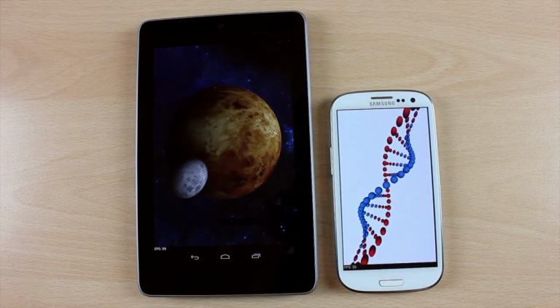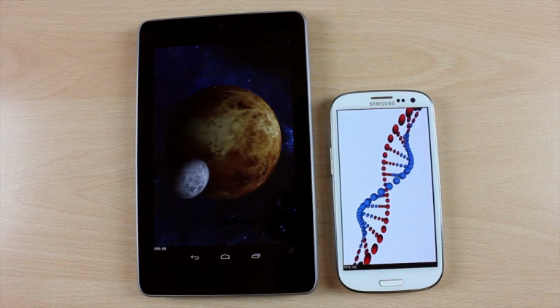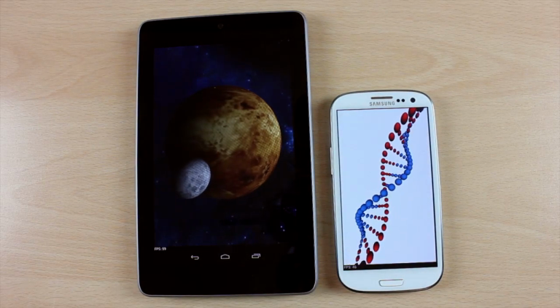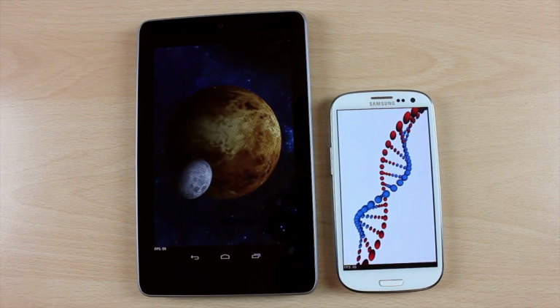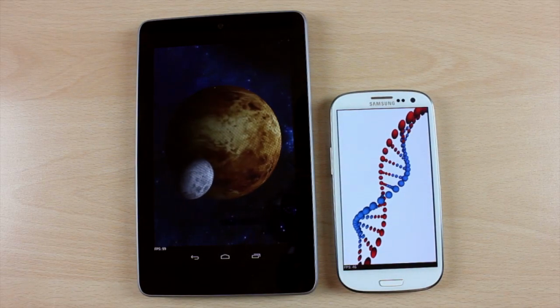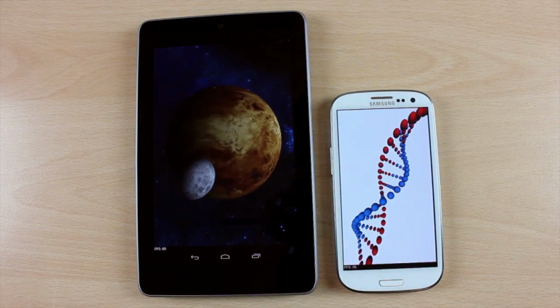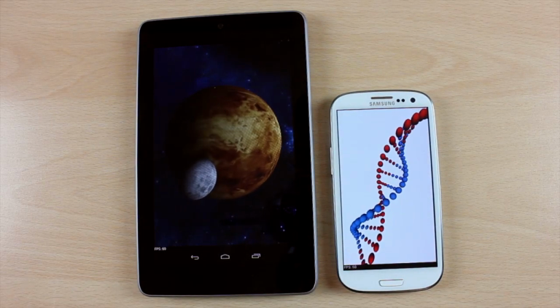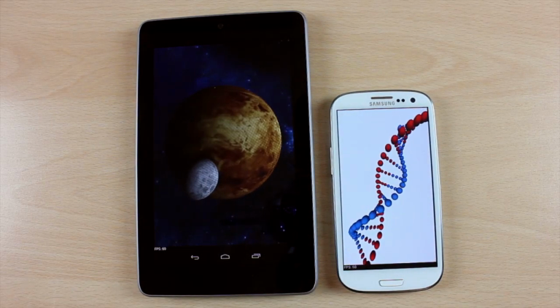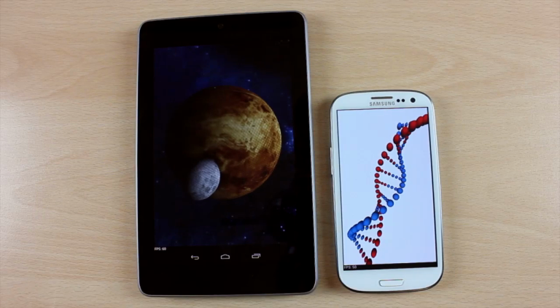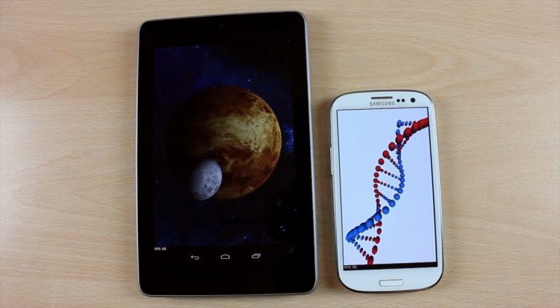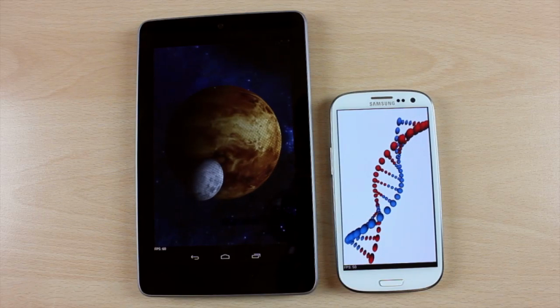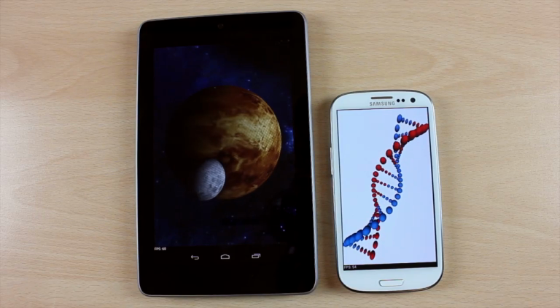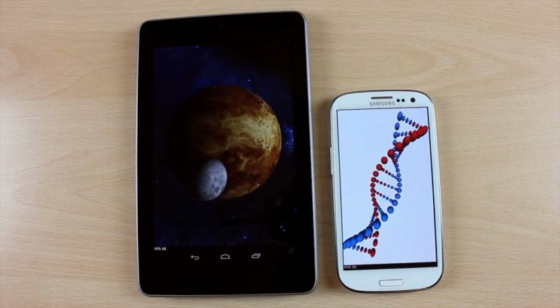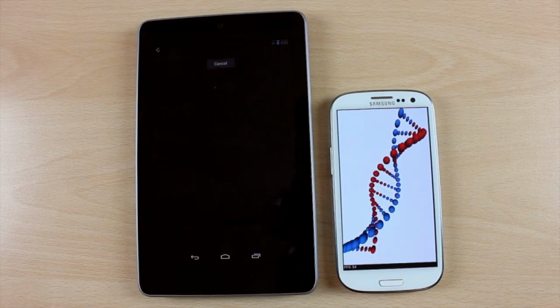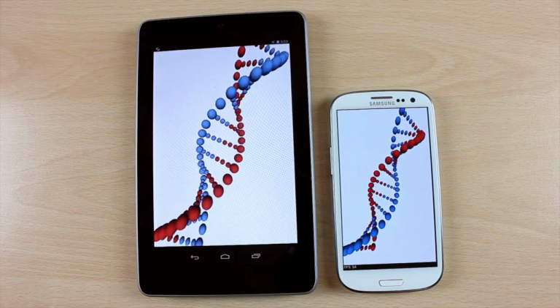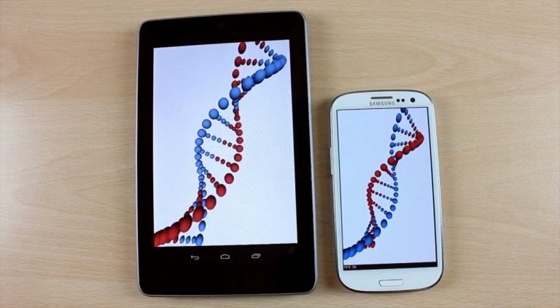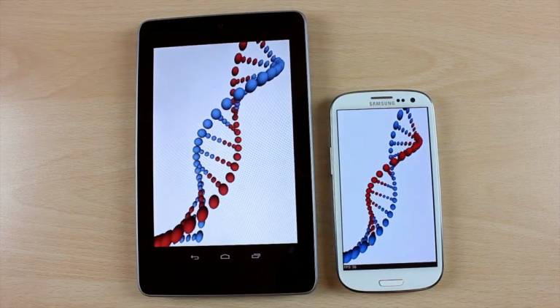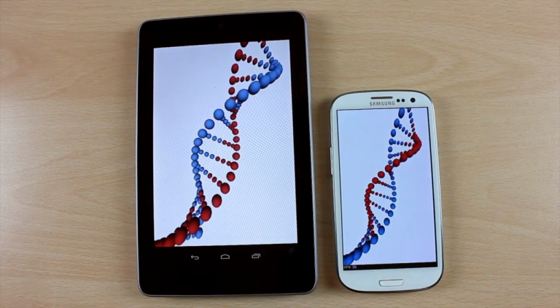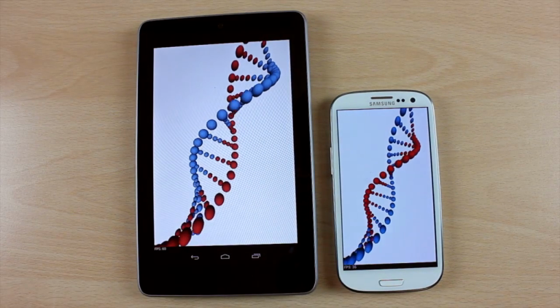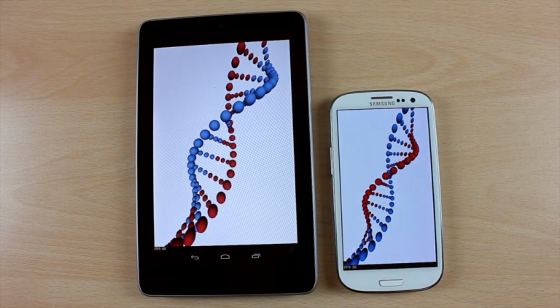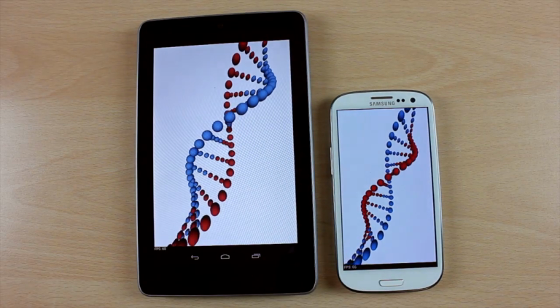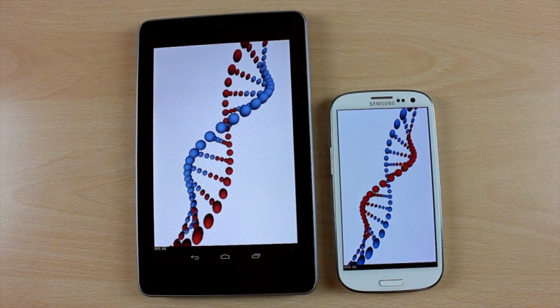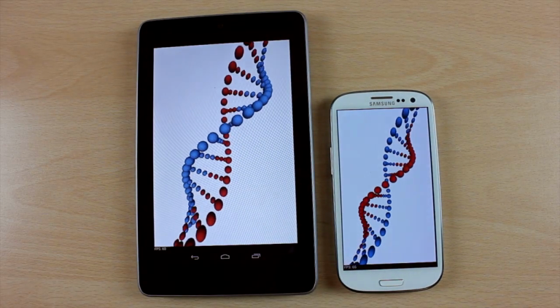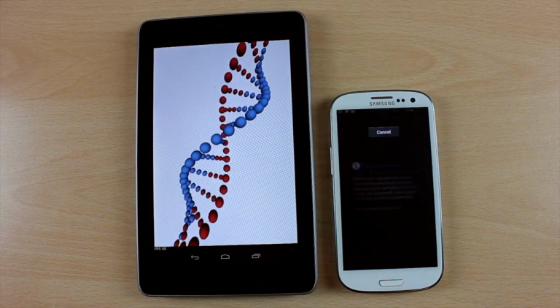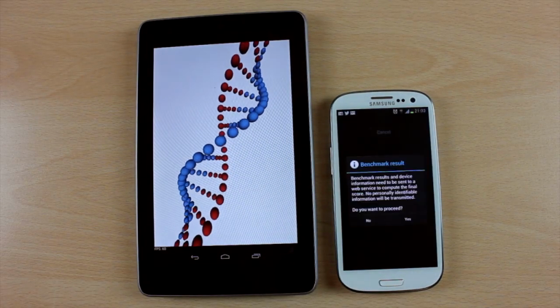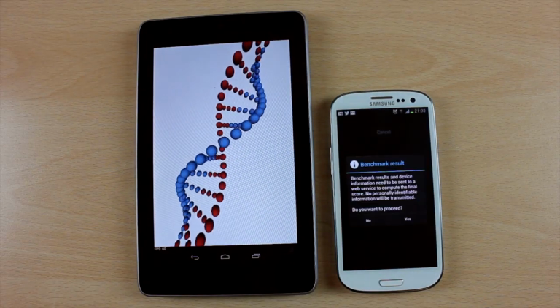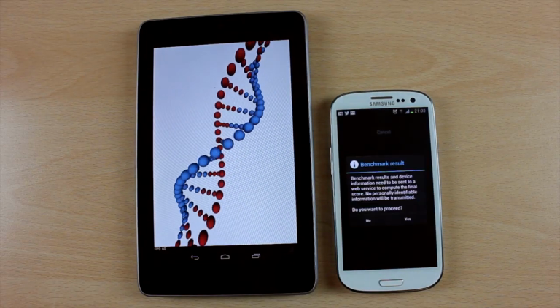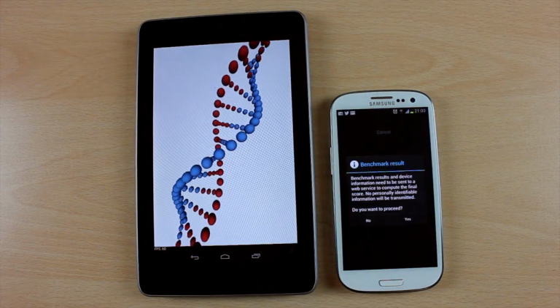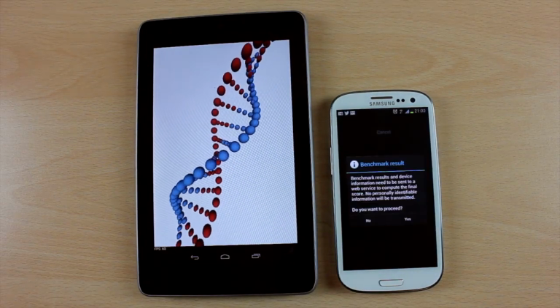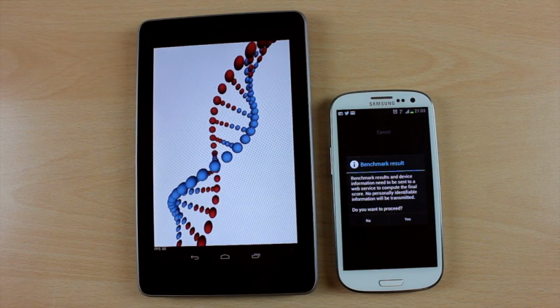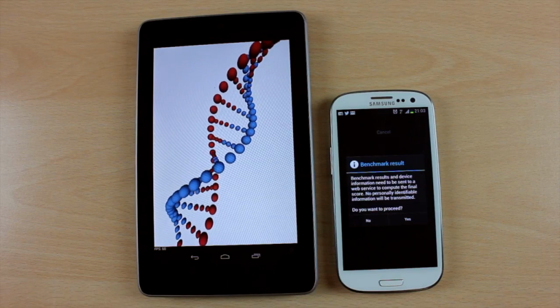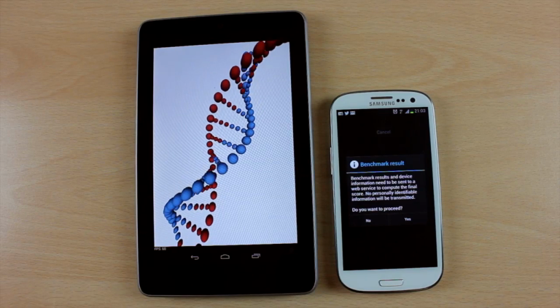Not to say that Ice Cream Sandwich is slow at all — it's not — but Jelly Bean is just absolutely superb so far on the Nexus 7.